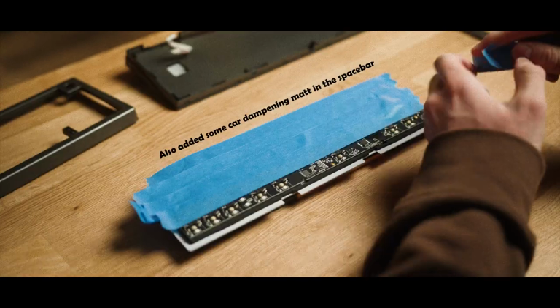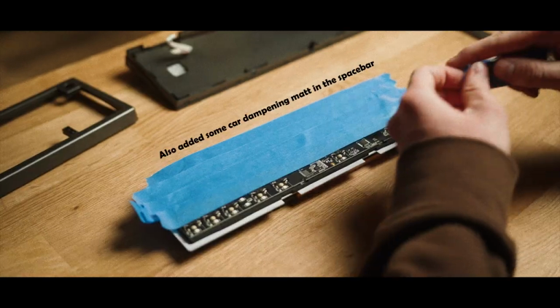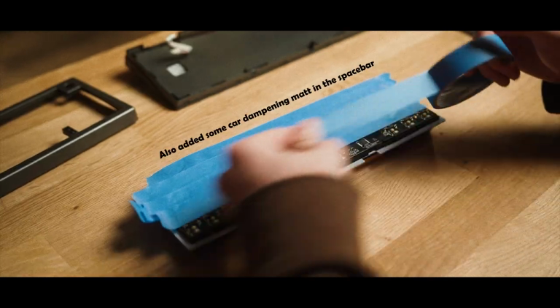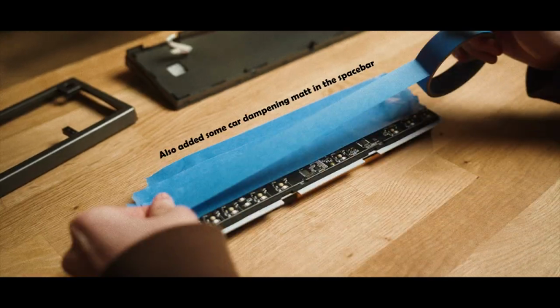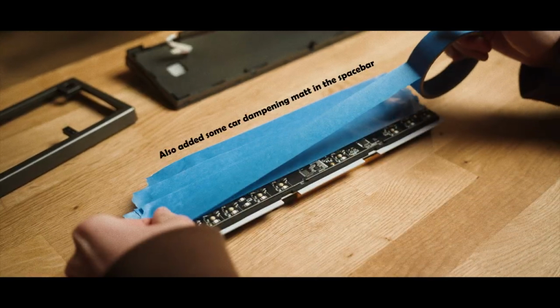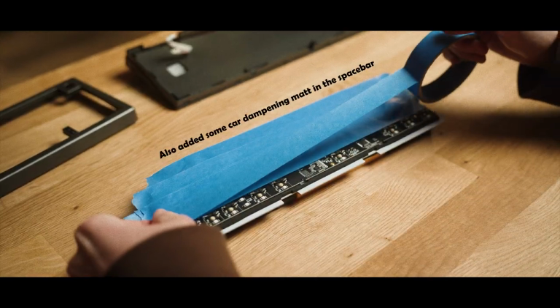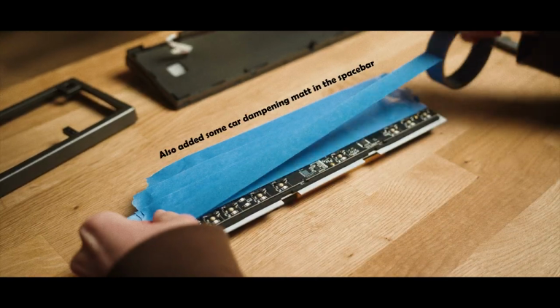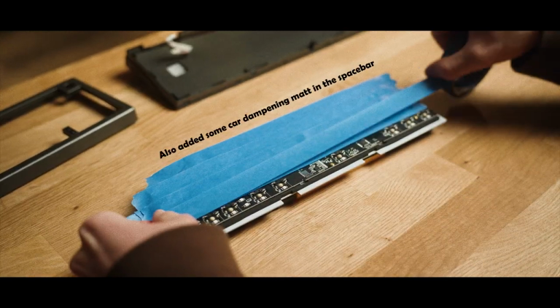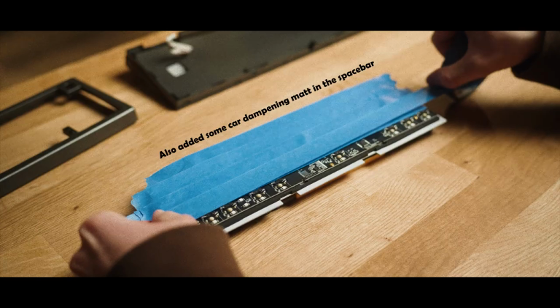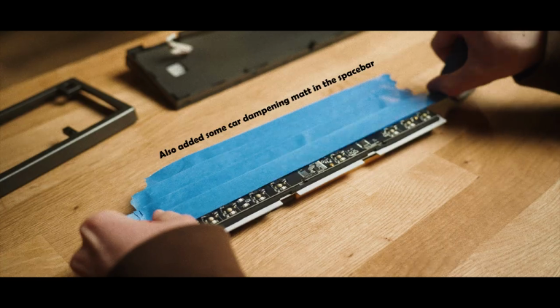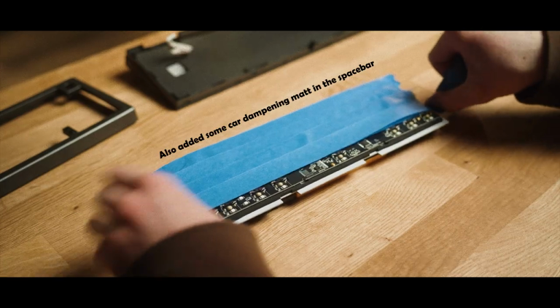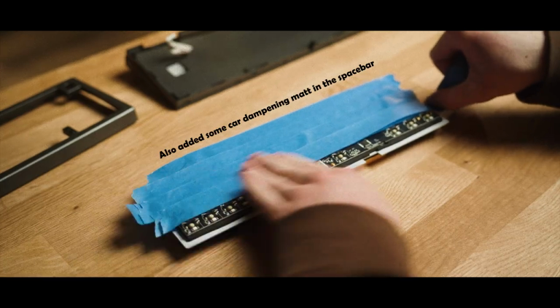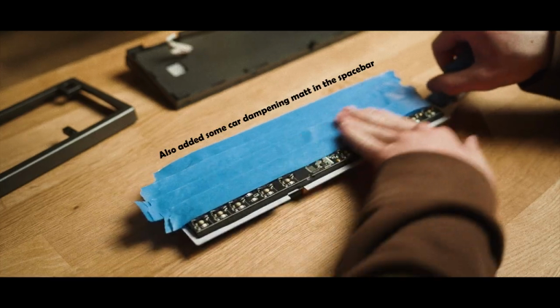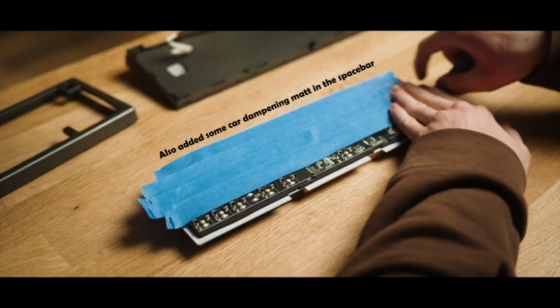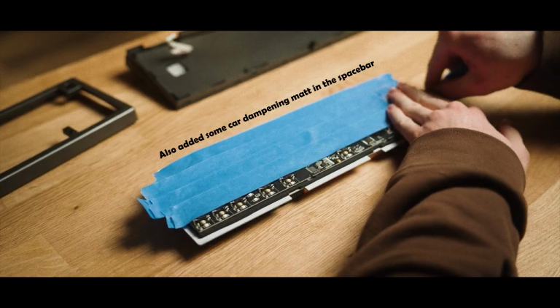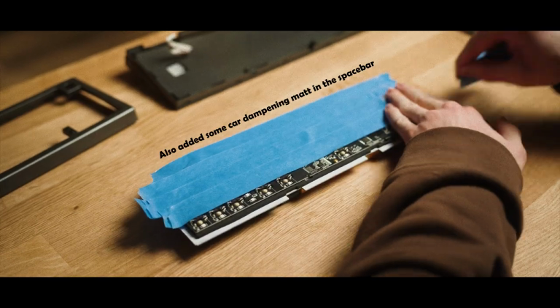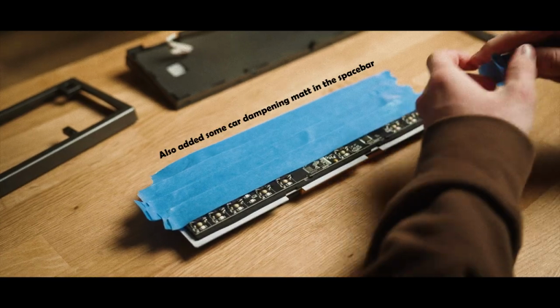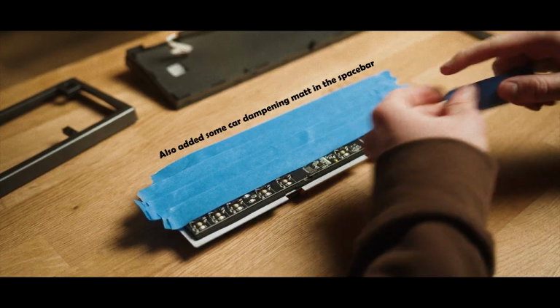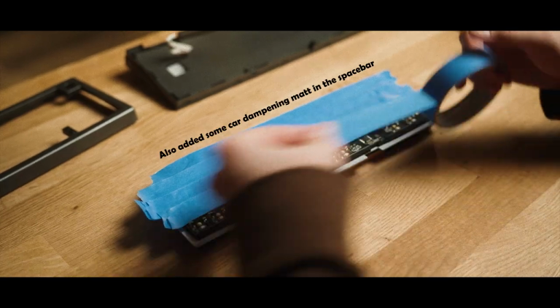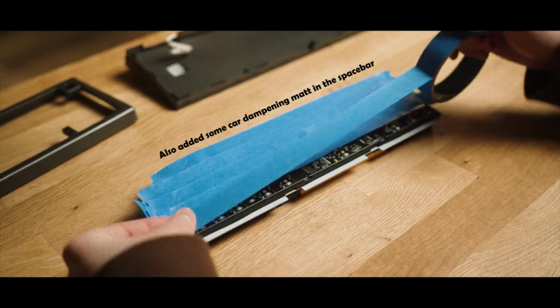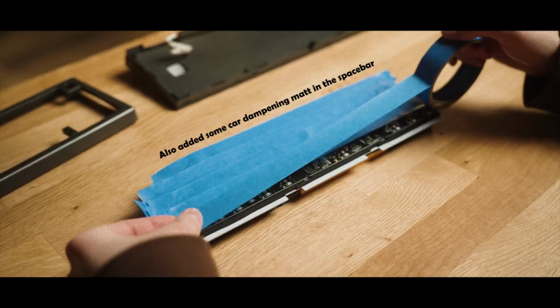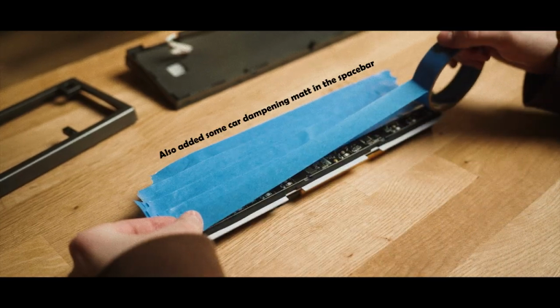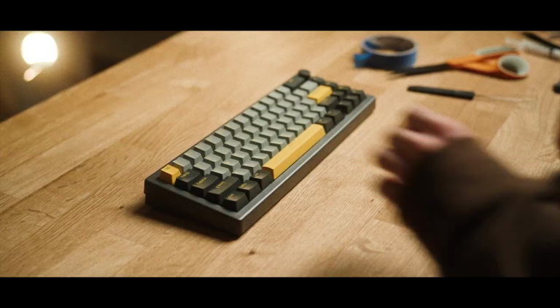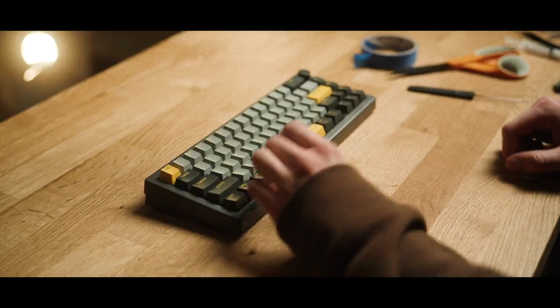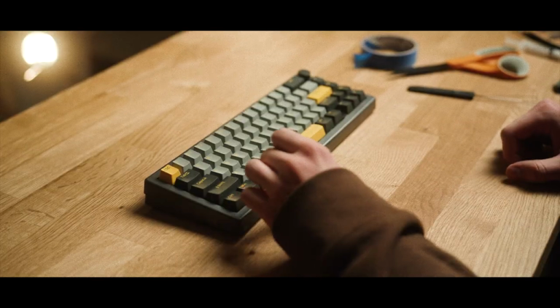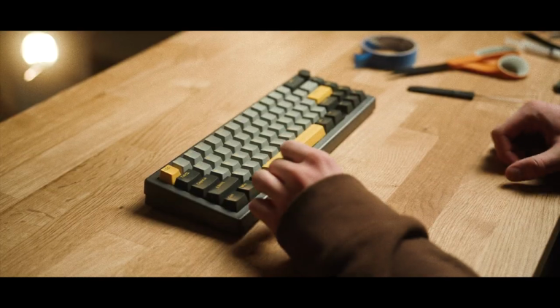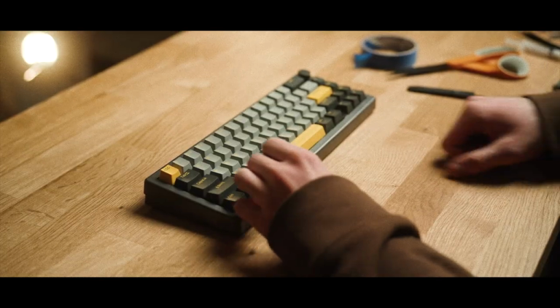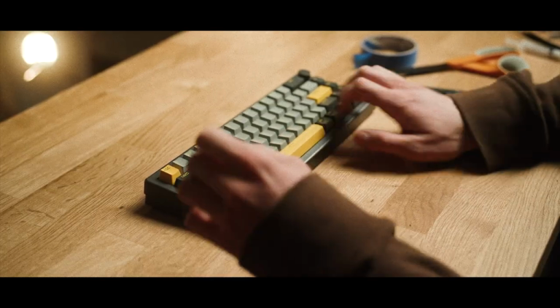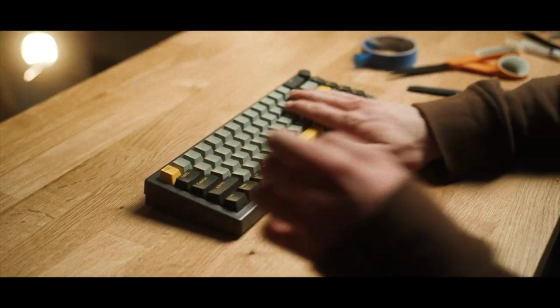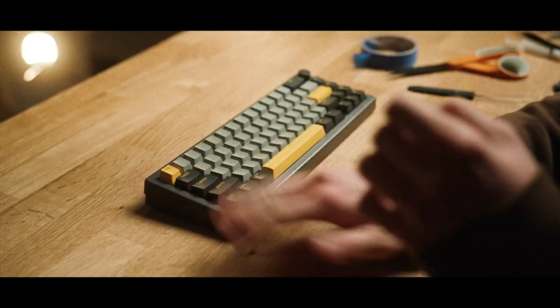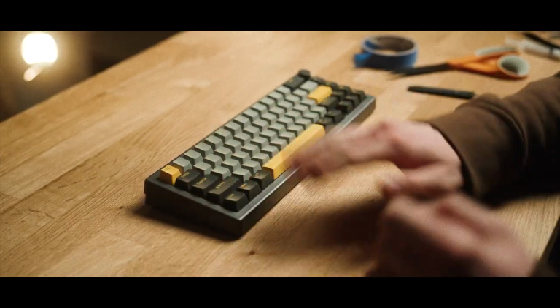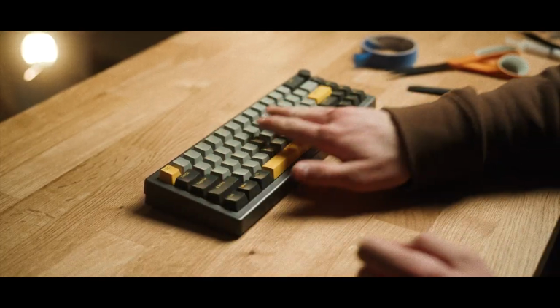I also tape modded the PCB and lastly injected some lube into the stabilizers. Here's what the modded version sounds like.